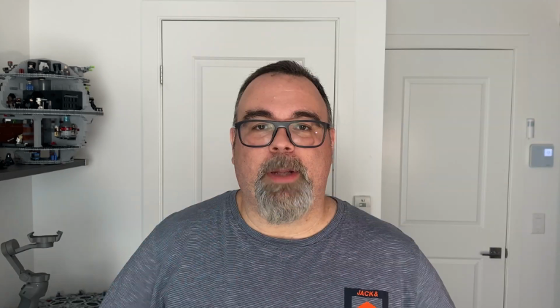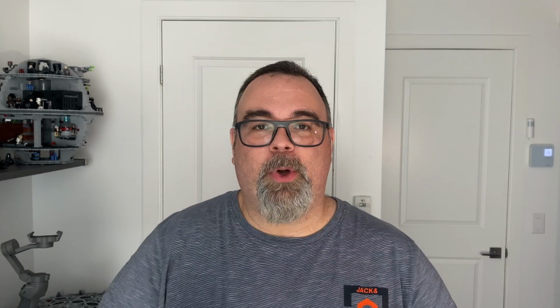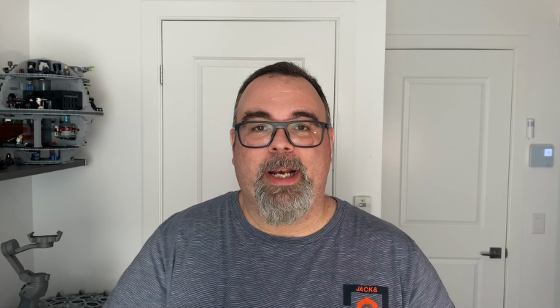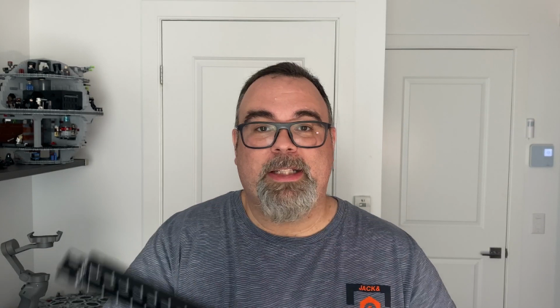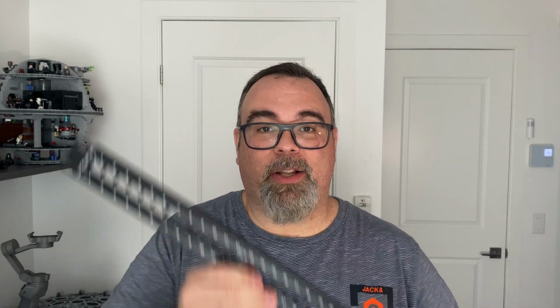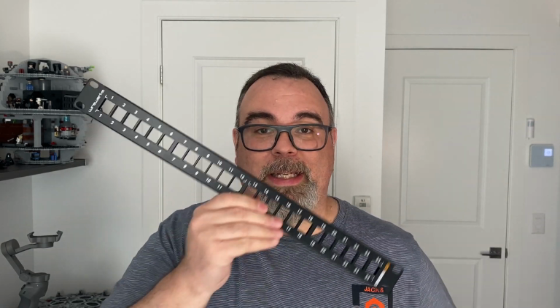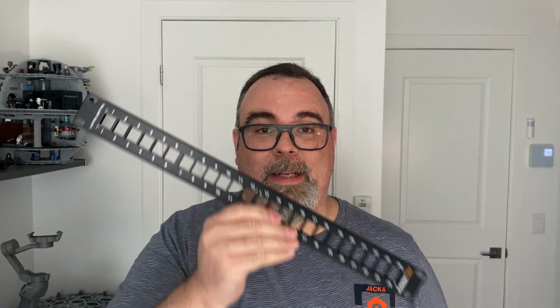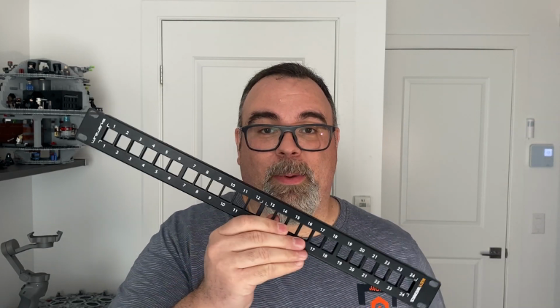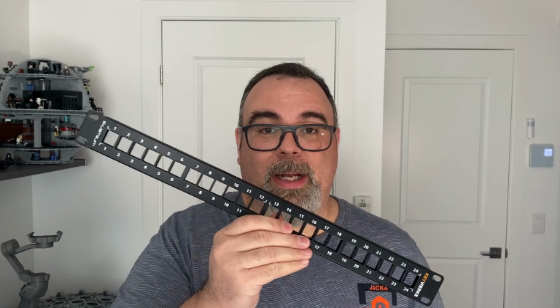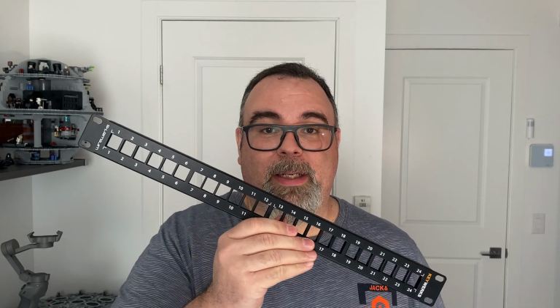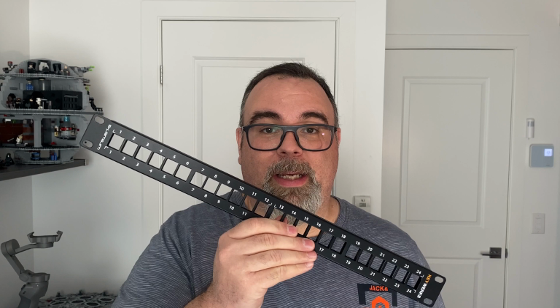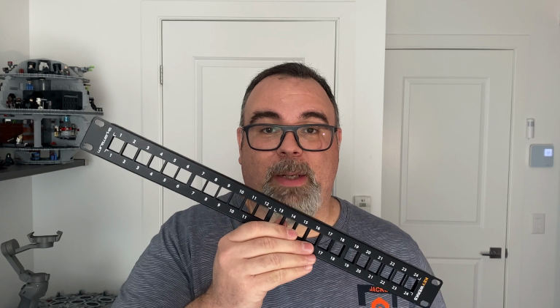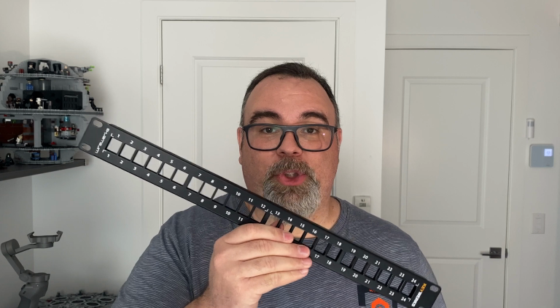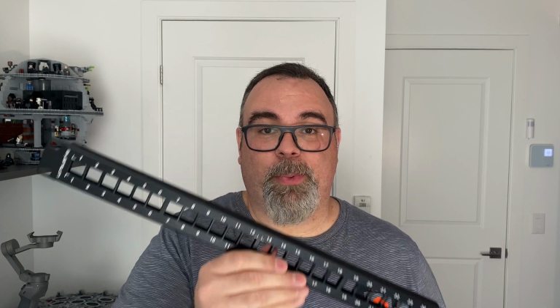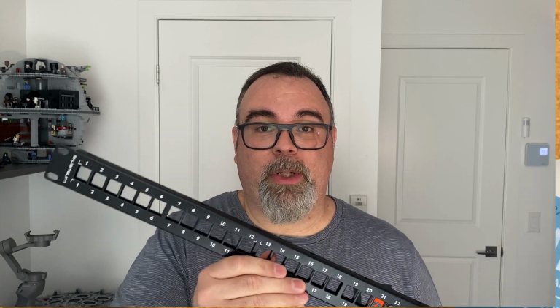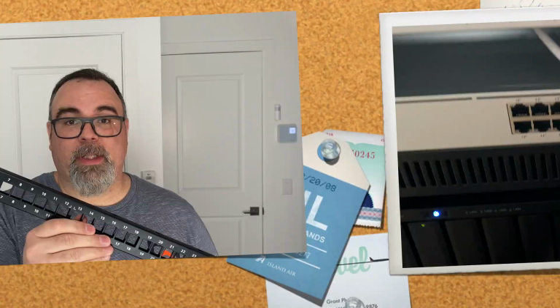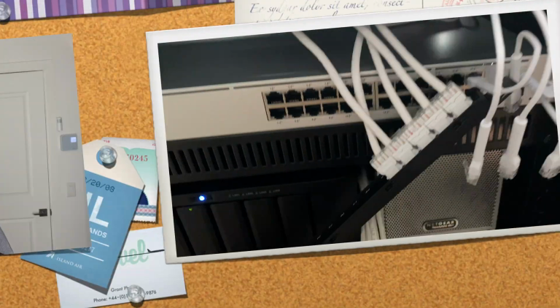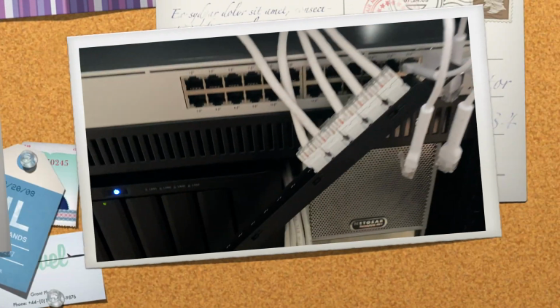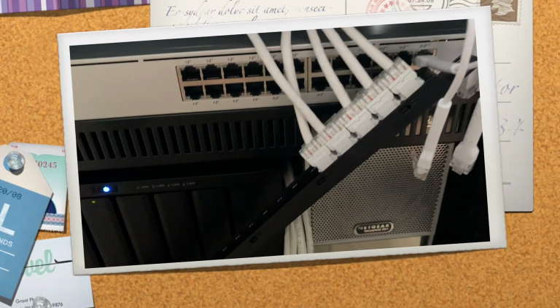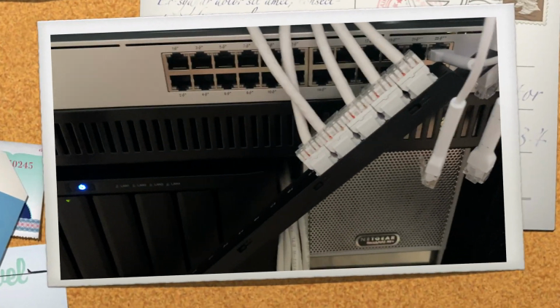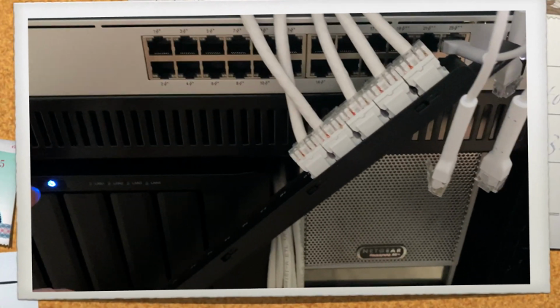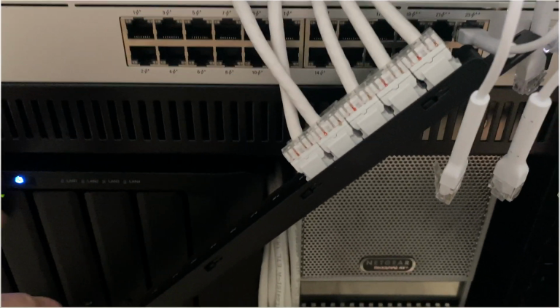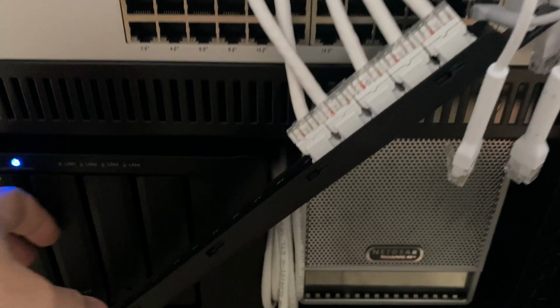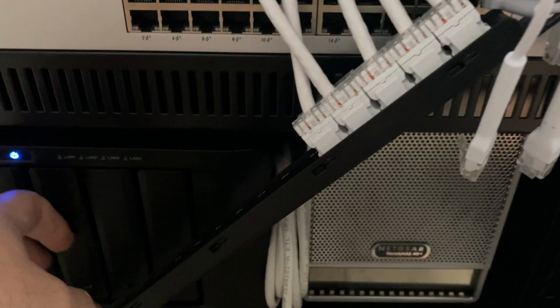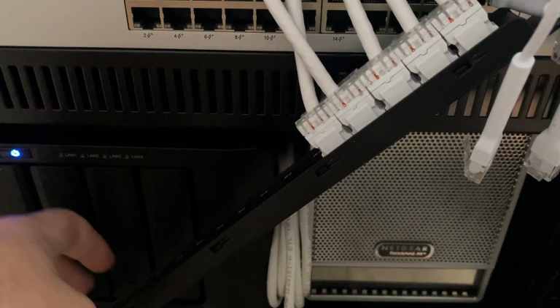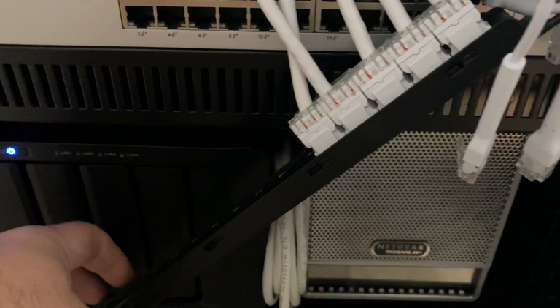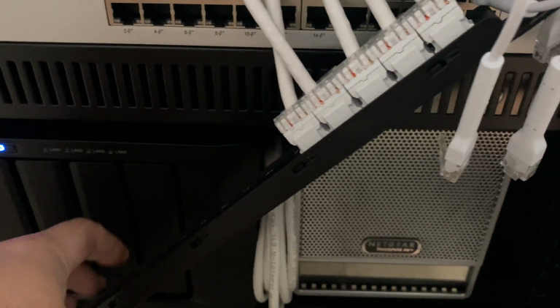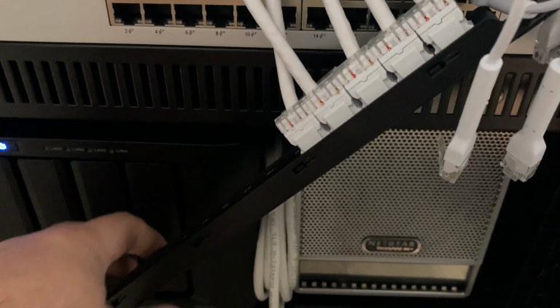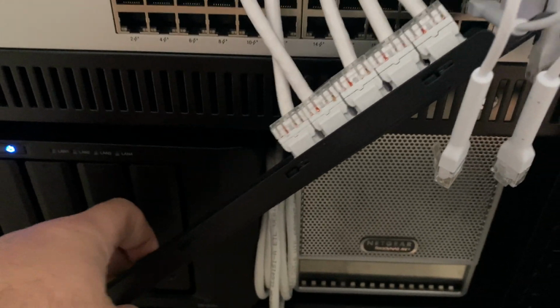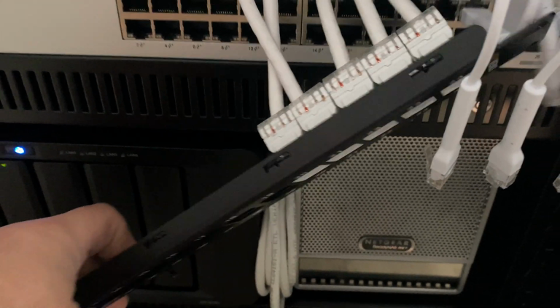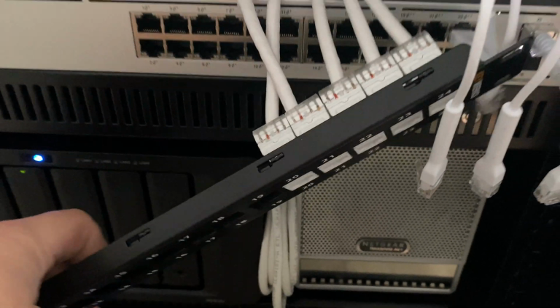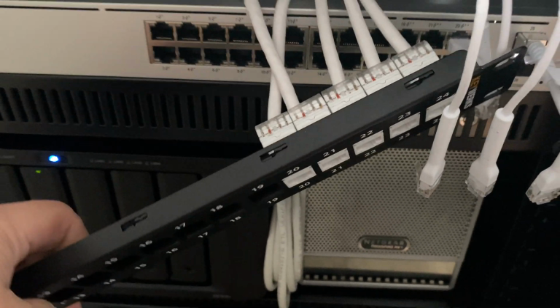So let me go ahead and install this in my rack and I will show you what it looks like.